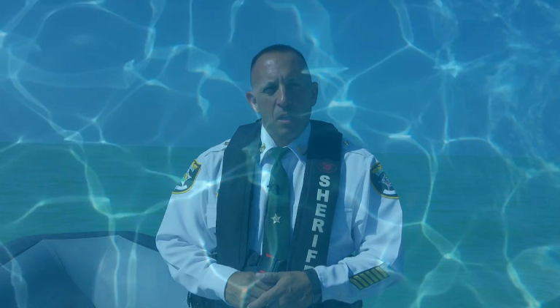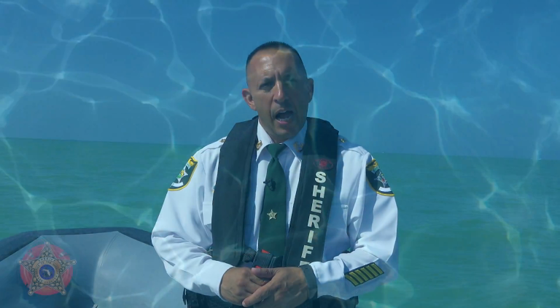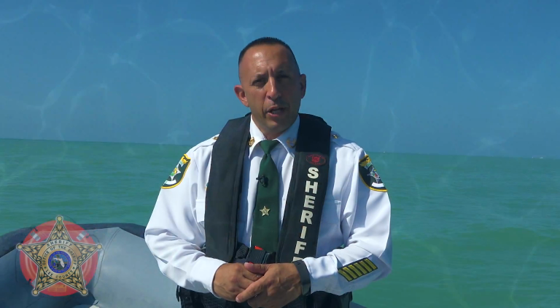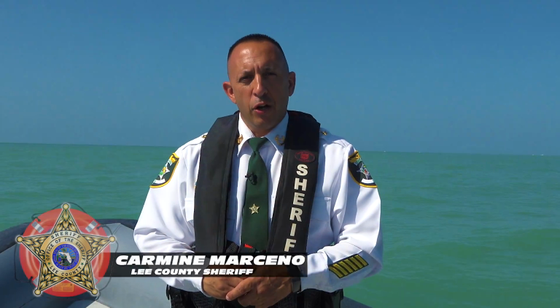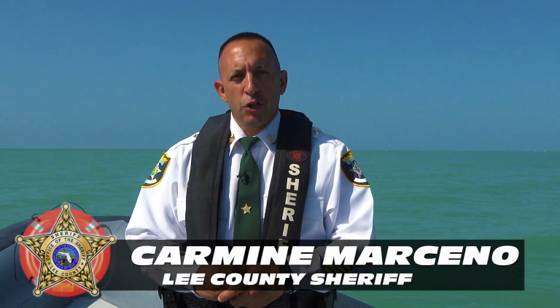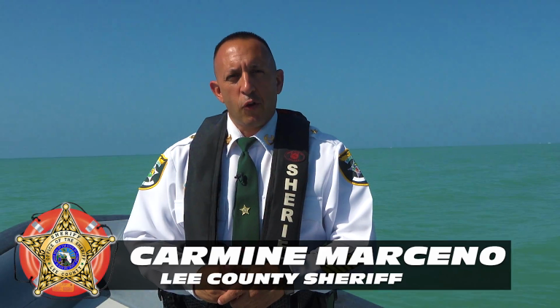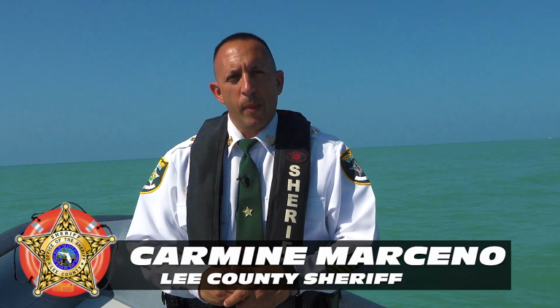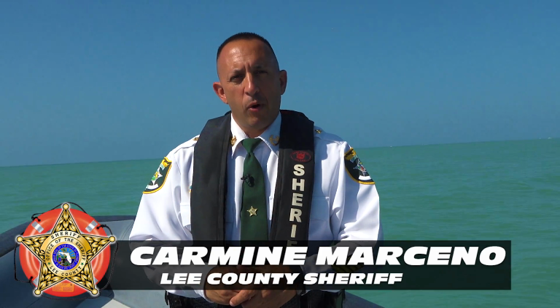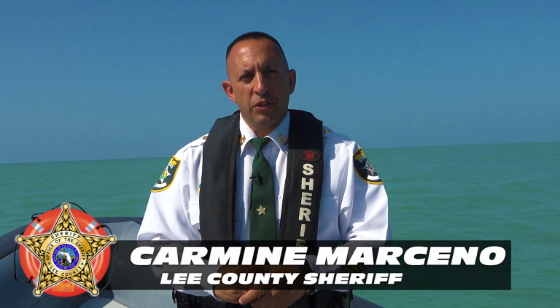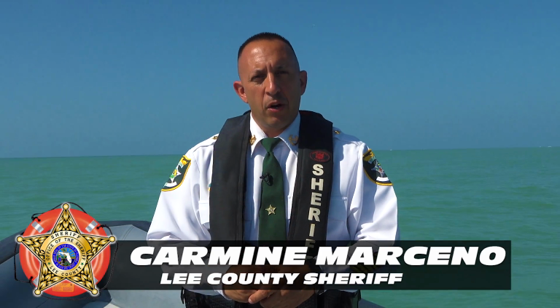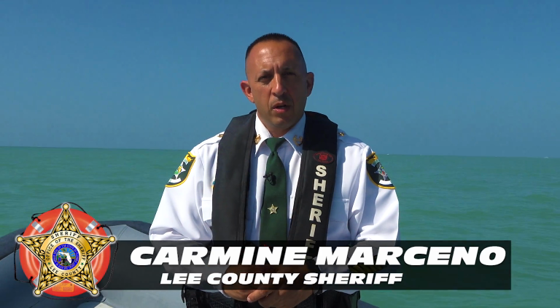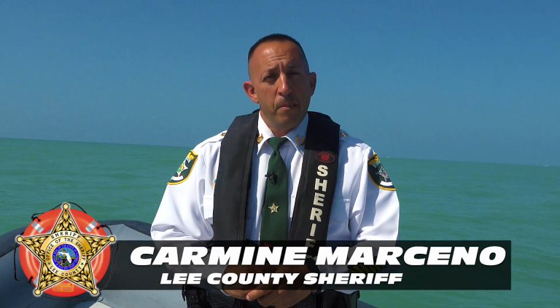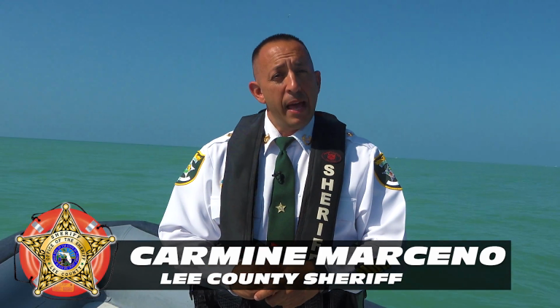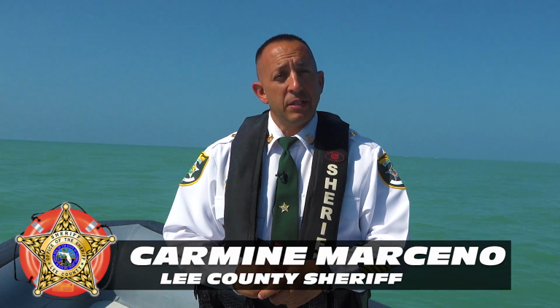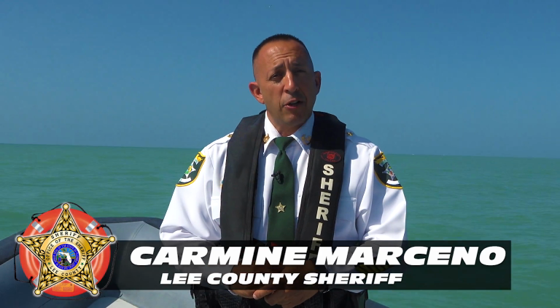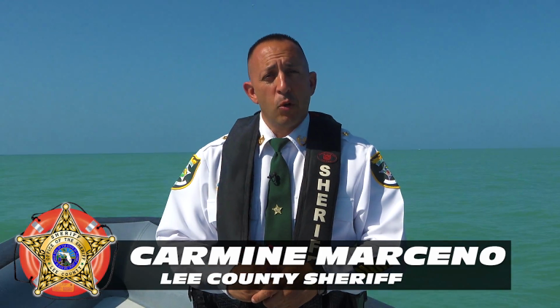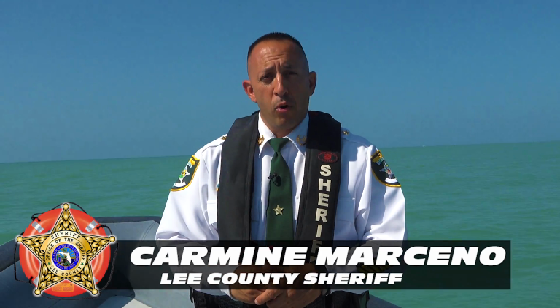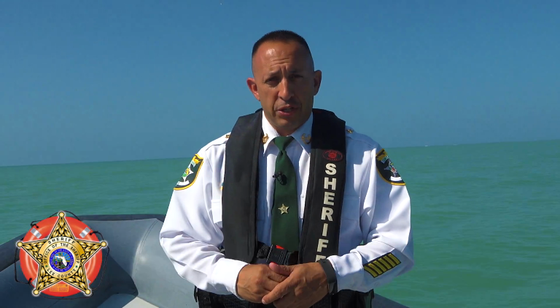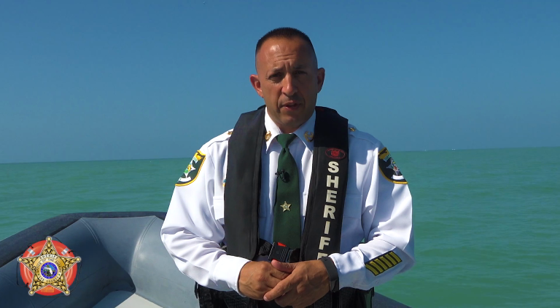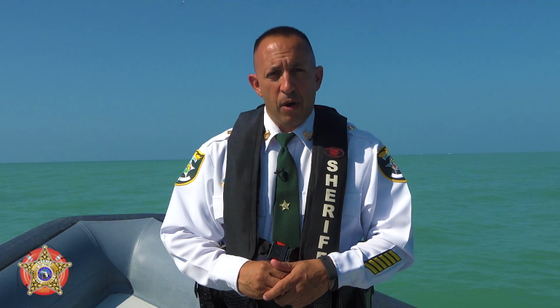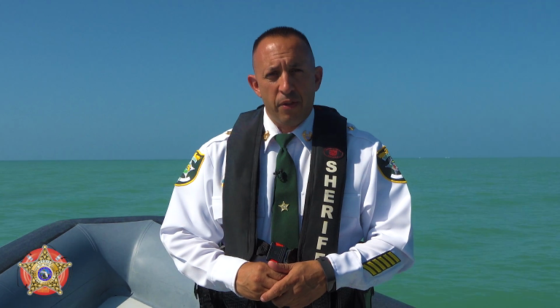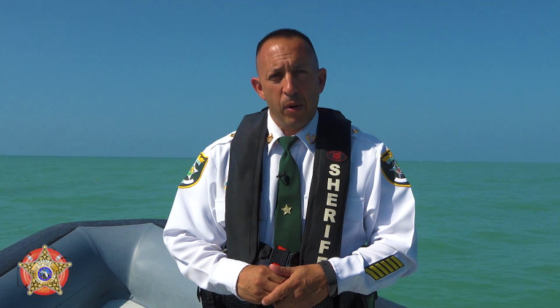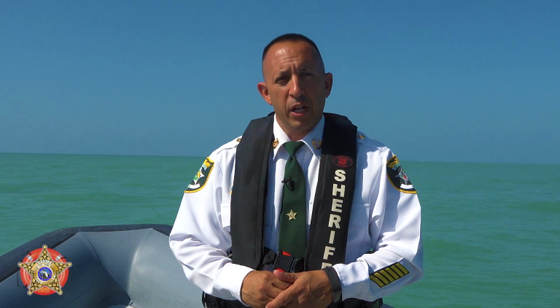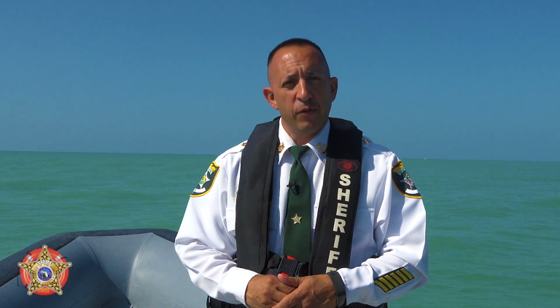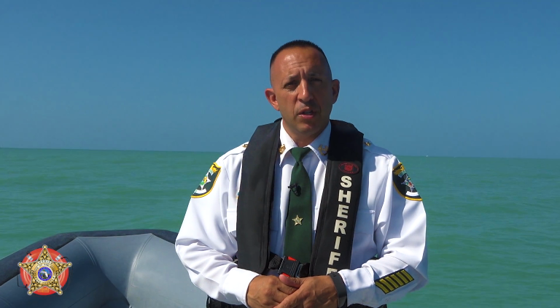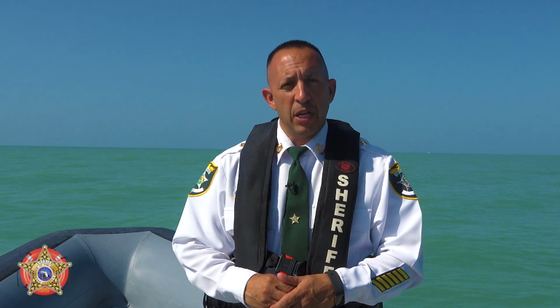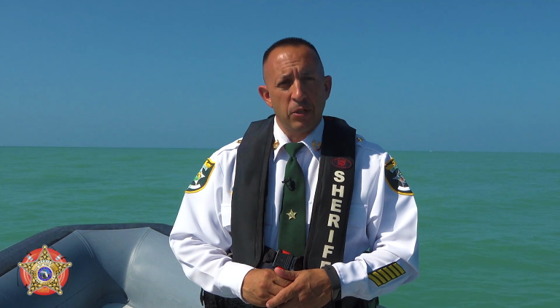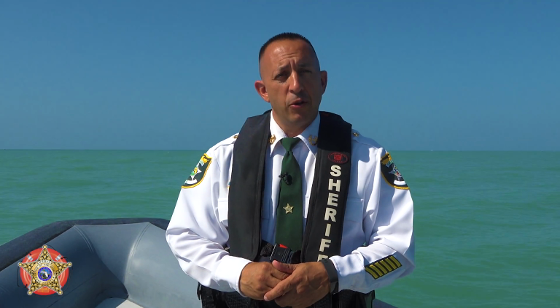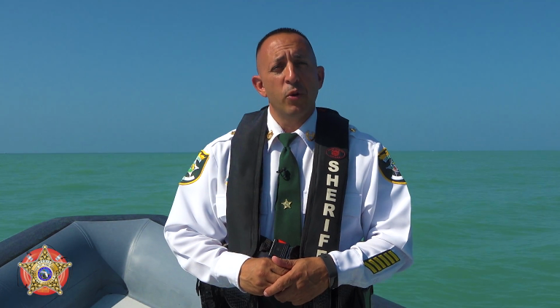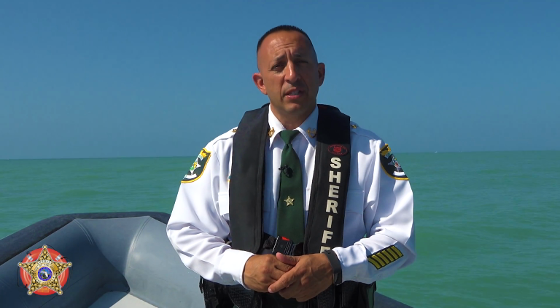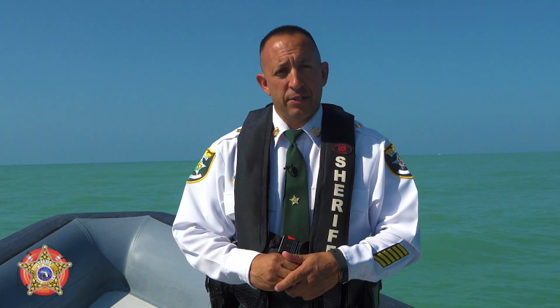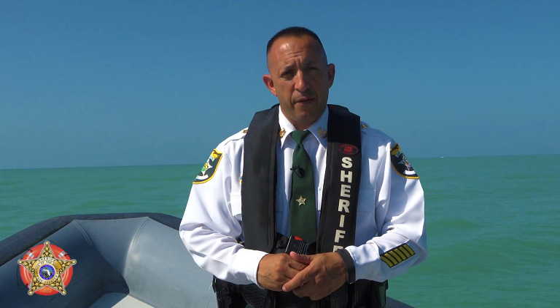Hi, I'm Lee County Sheriff Carlman Marcino. May is National Water Safety Month, and we want to give you some tips on how you can stay safe.